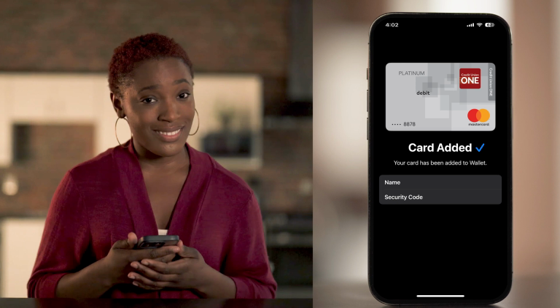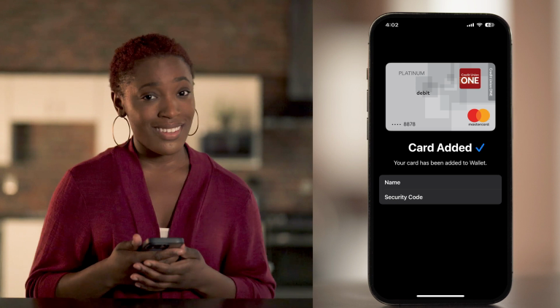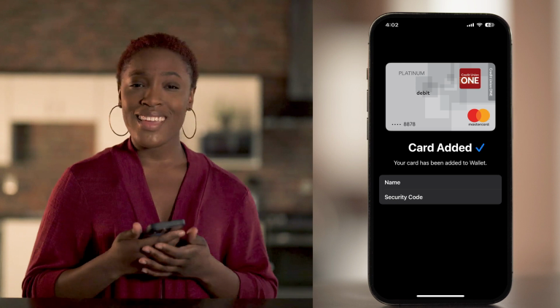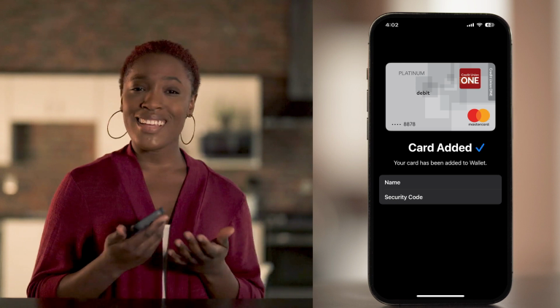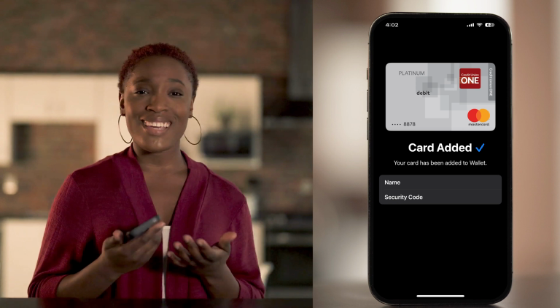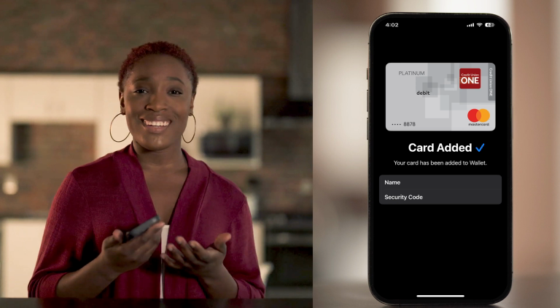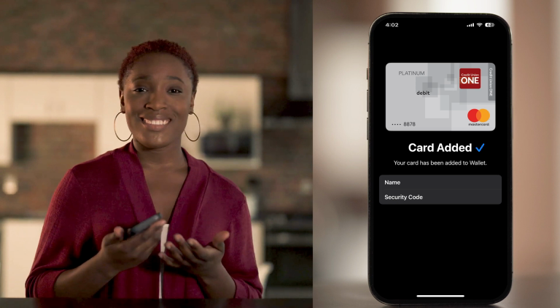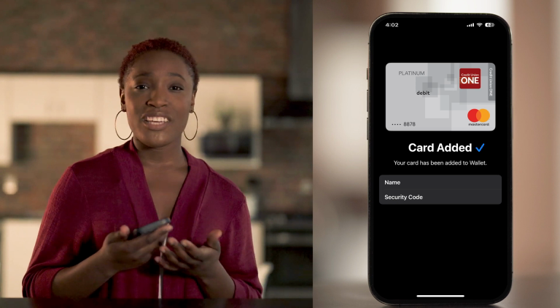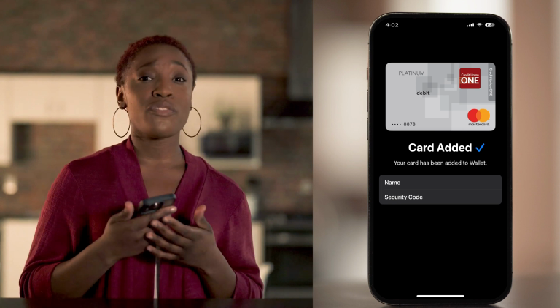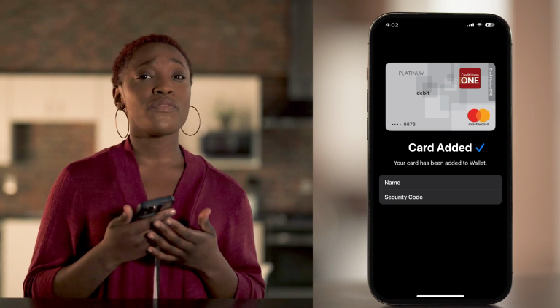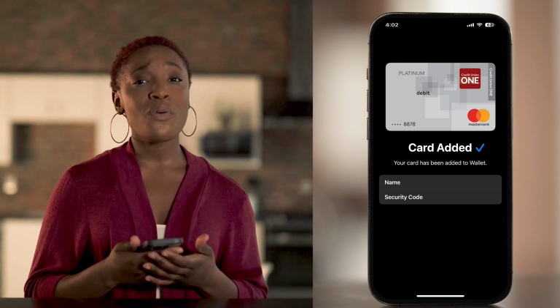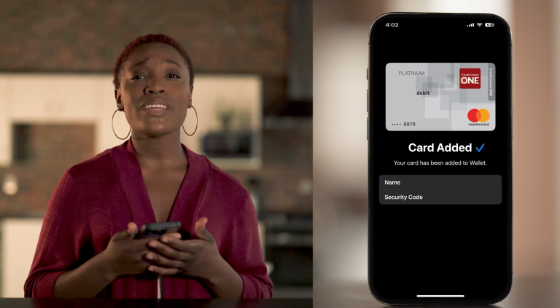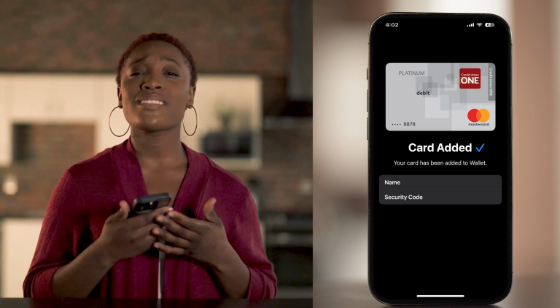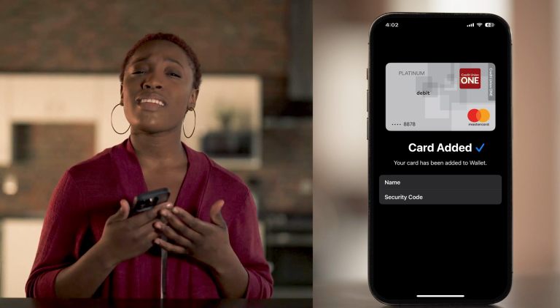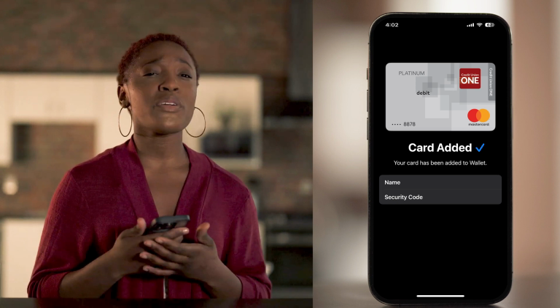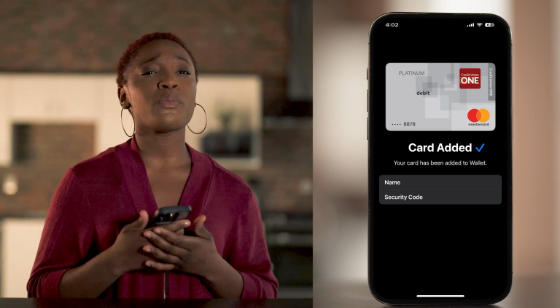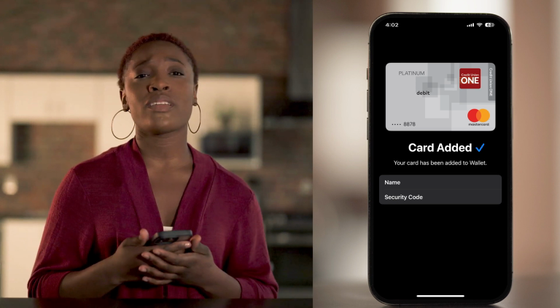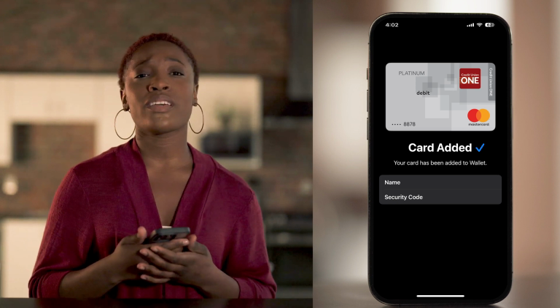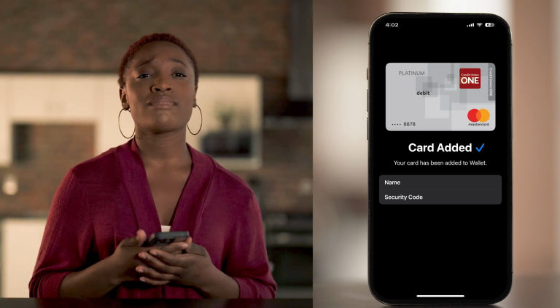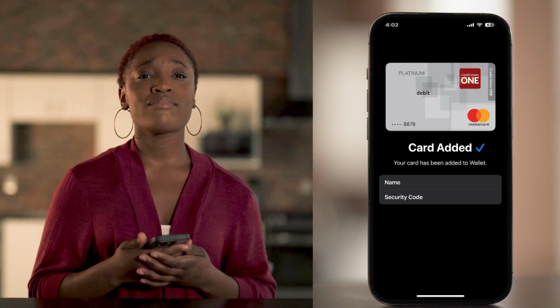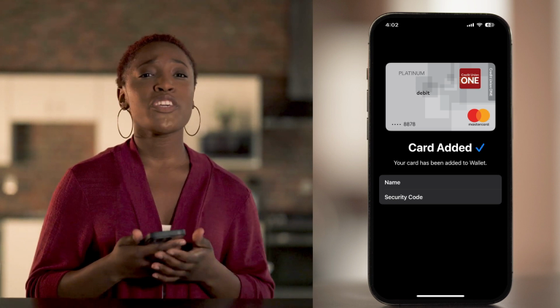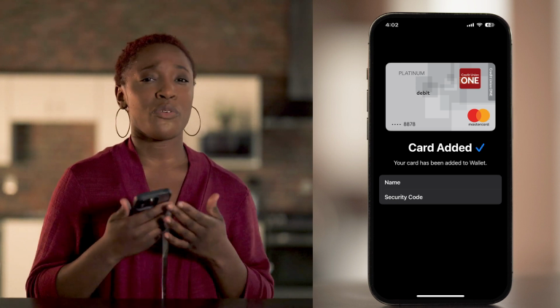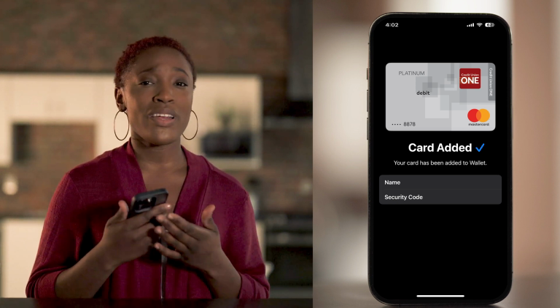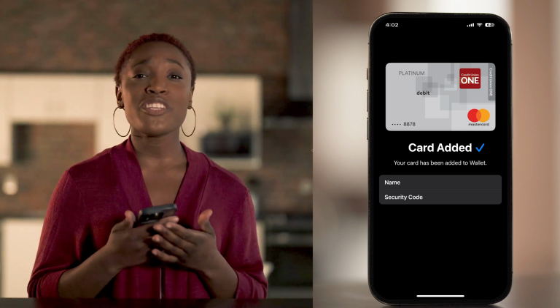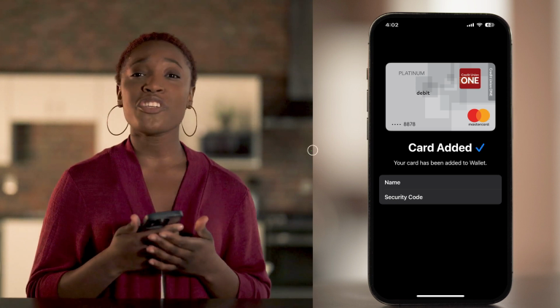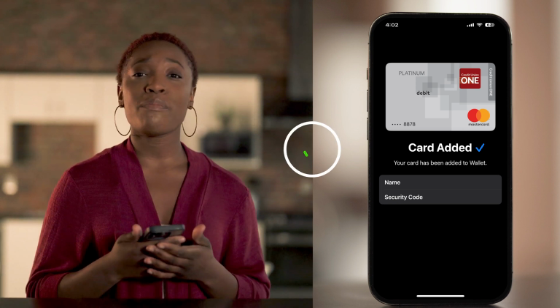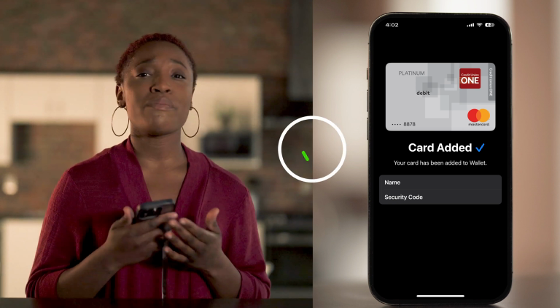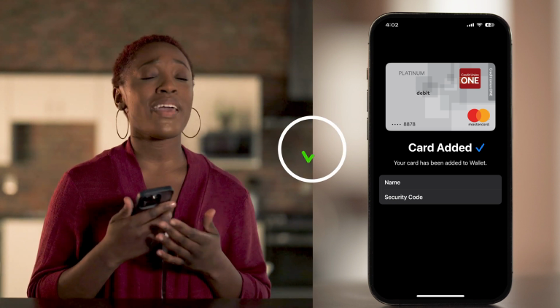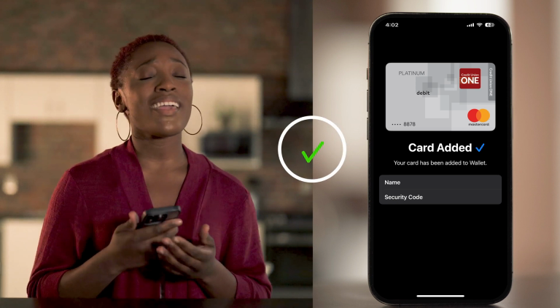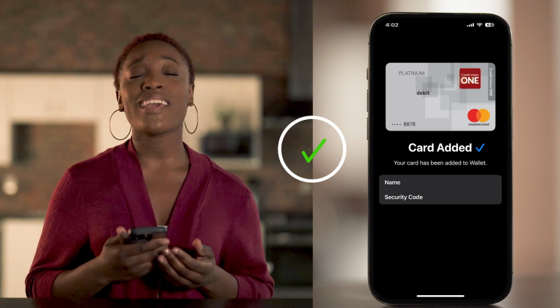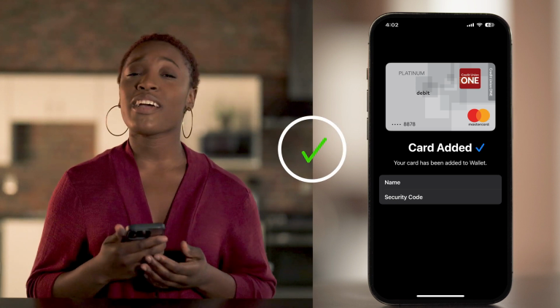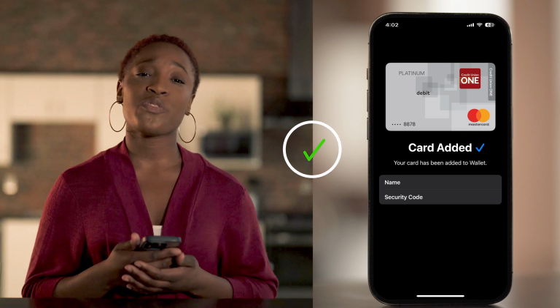And that's it. Your phone is now your wallet. You're ready to shop and pay cash free.